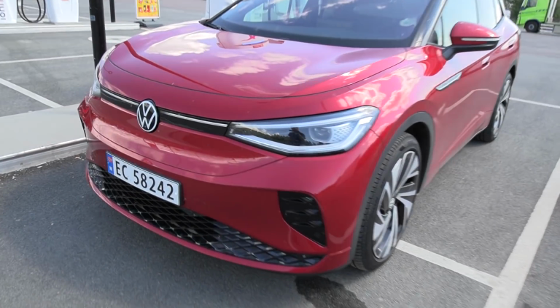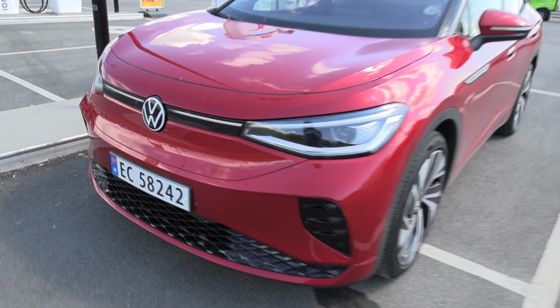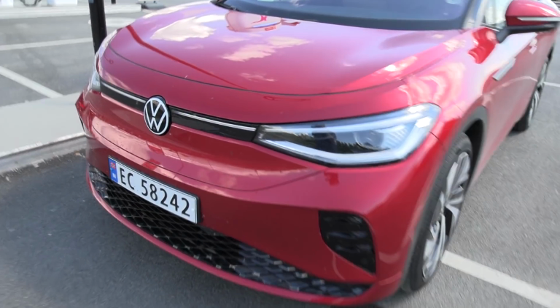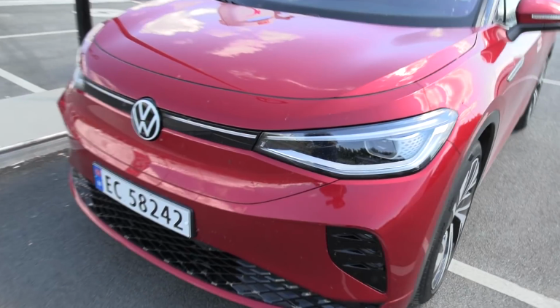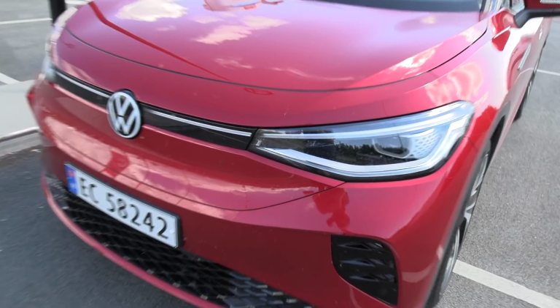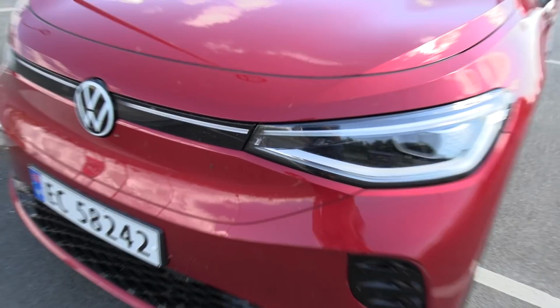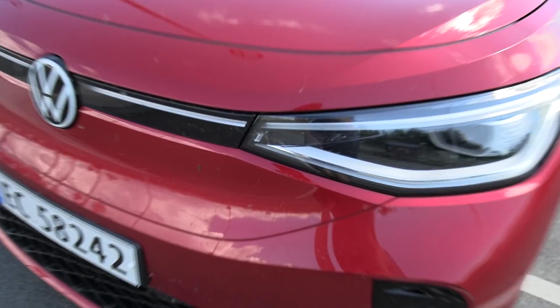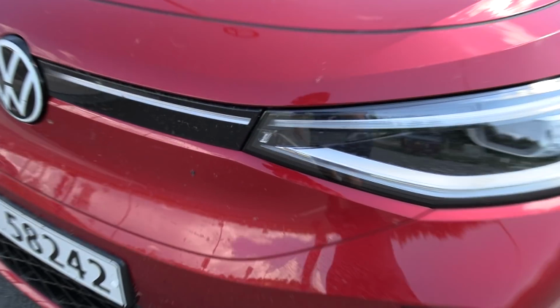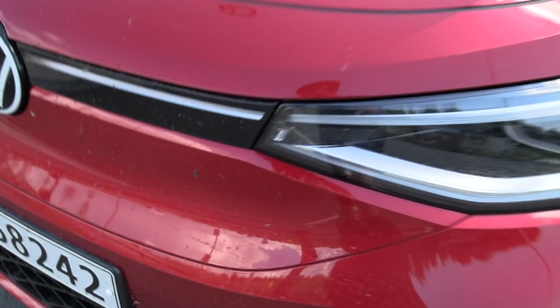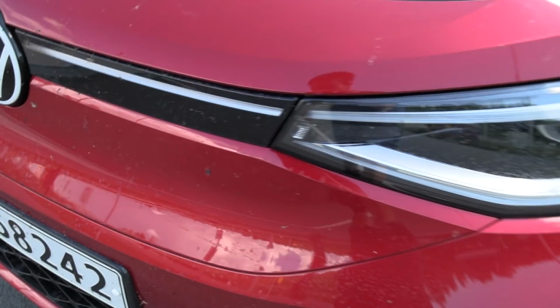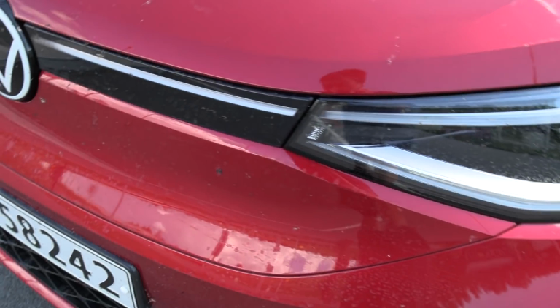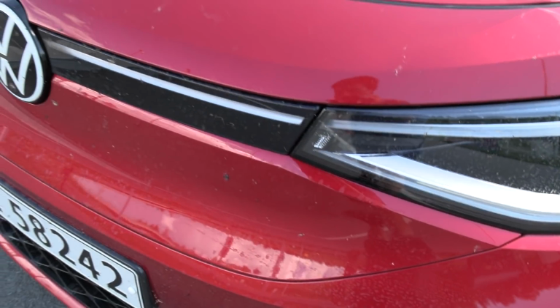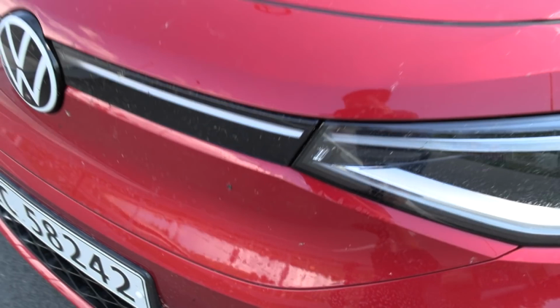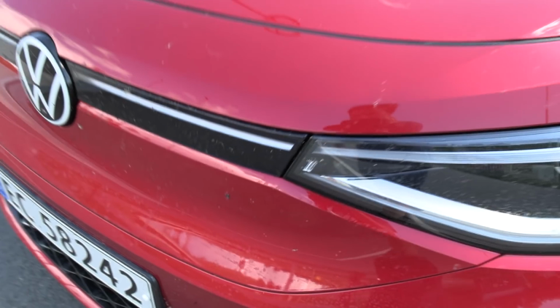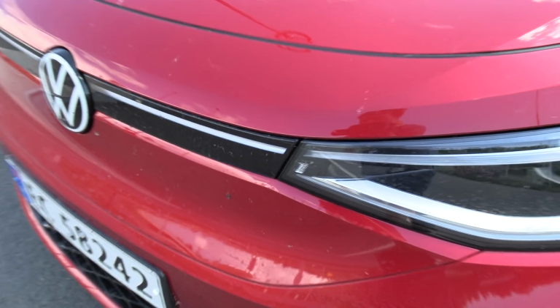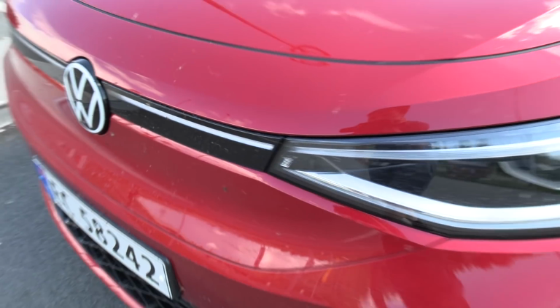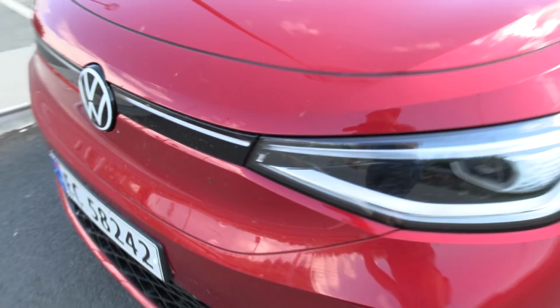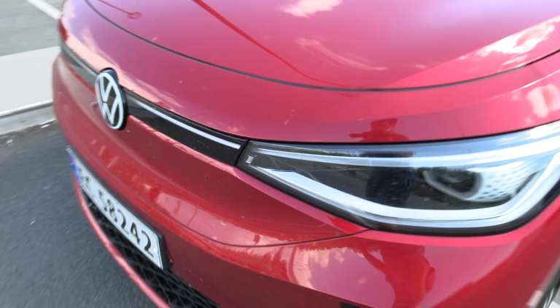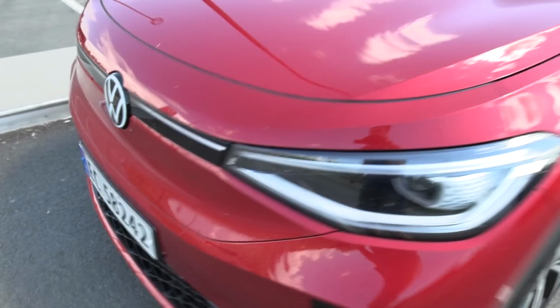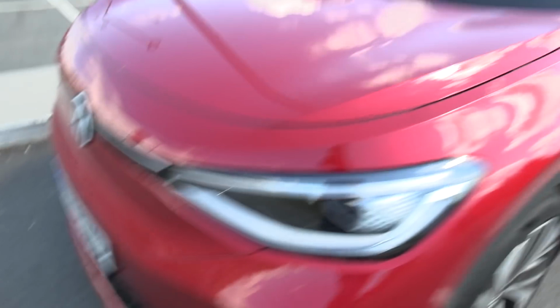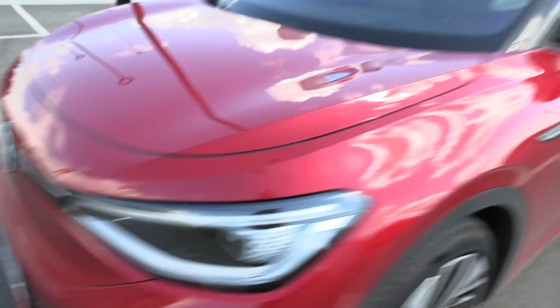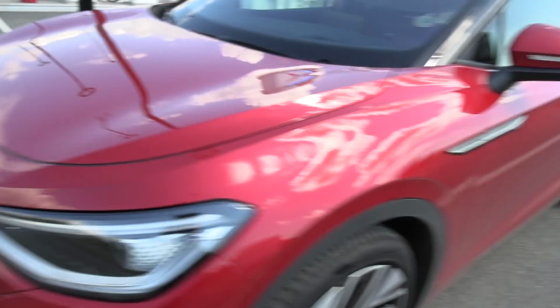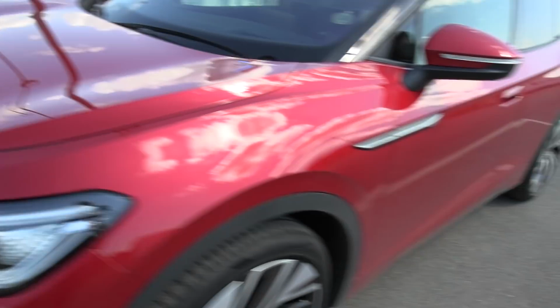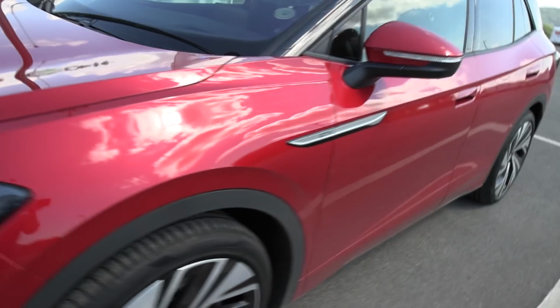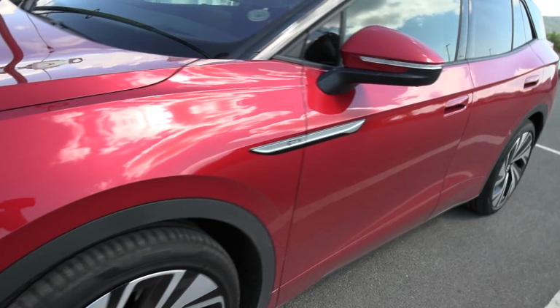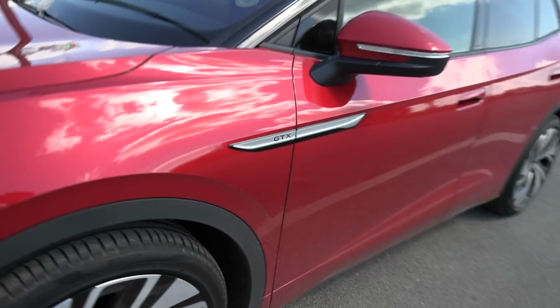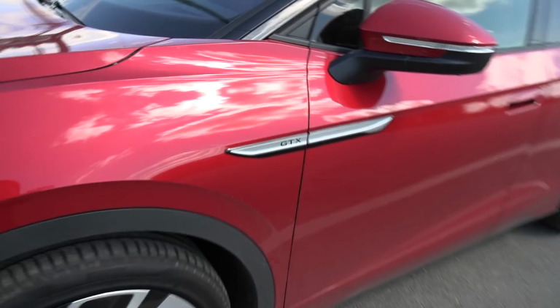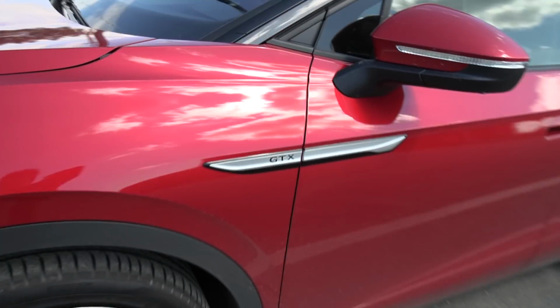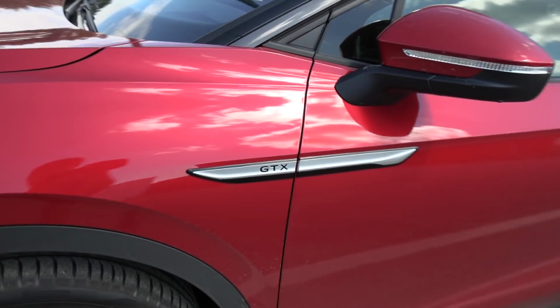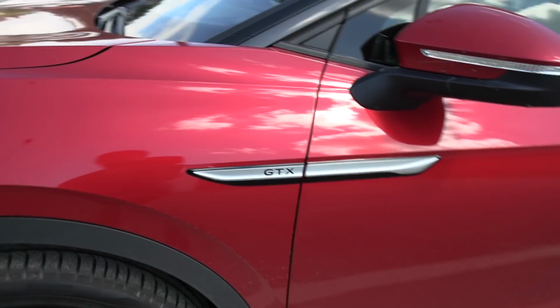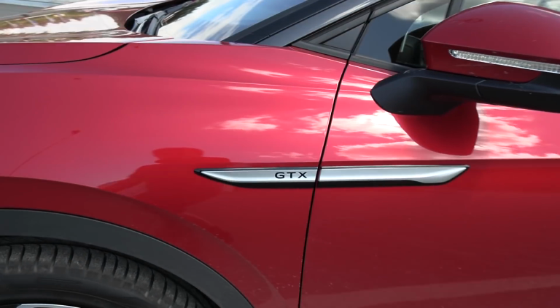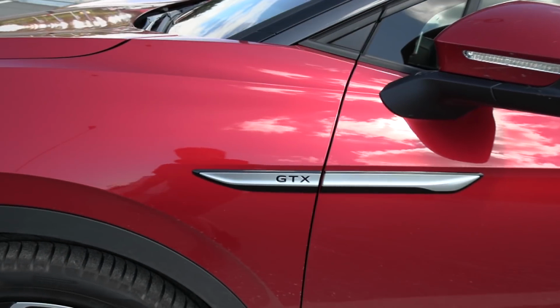I've done some tests yesterday already. Lots of bugs here. Here you can see the GTX badge.